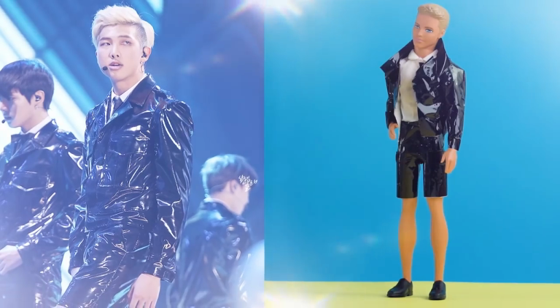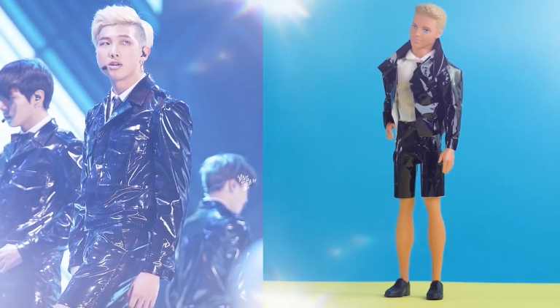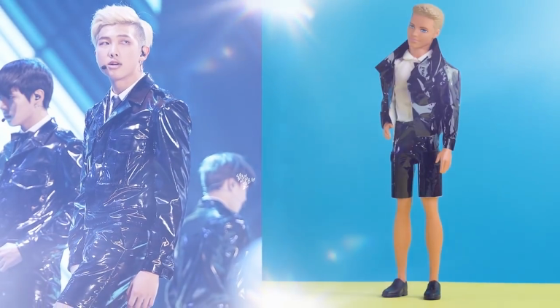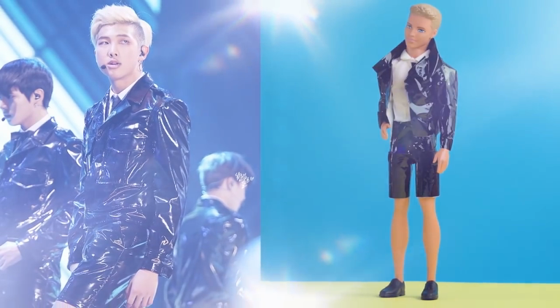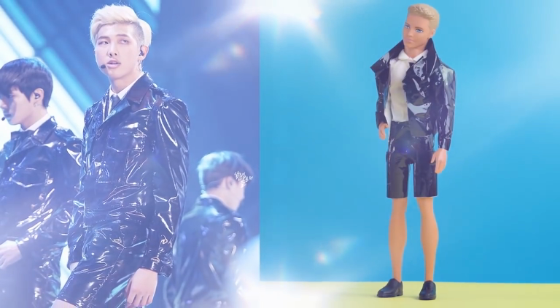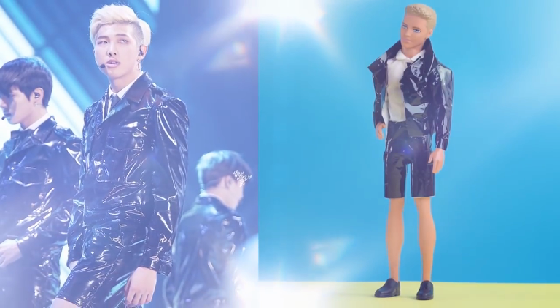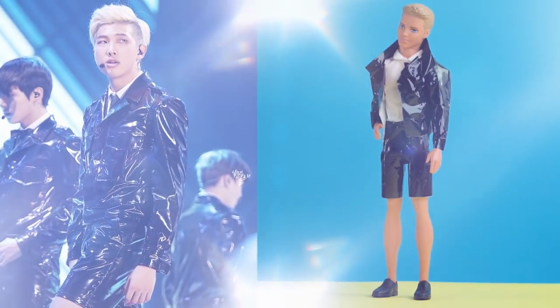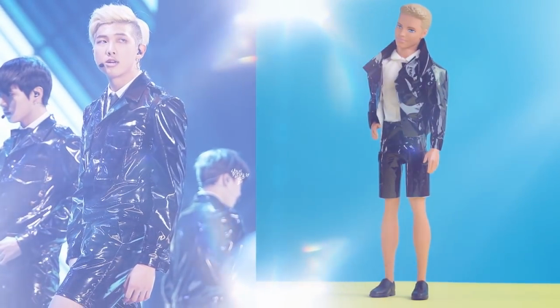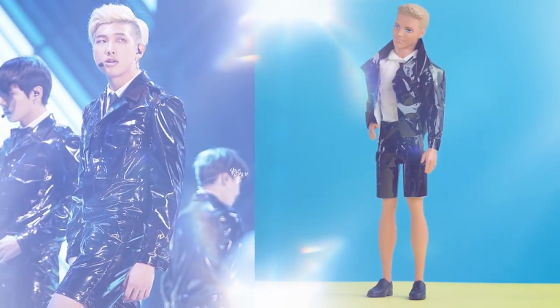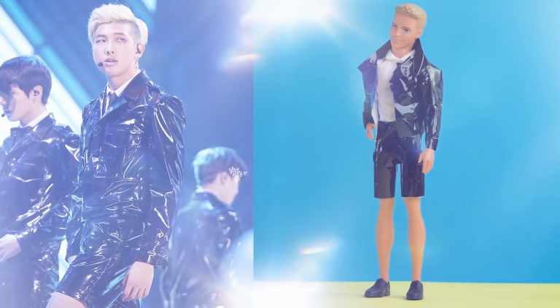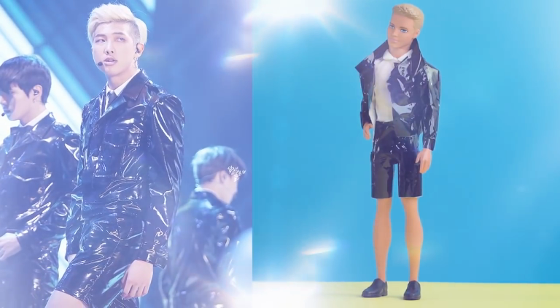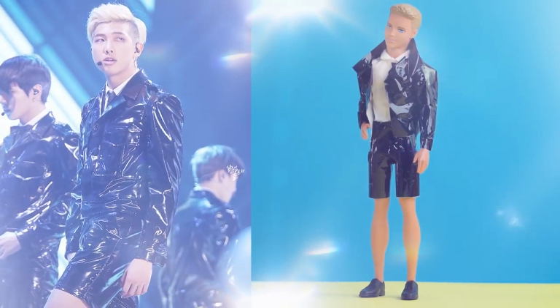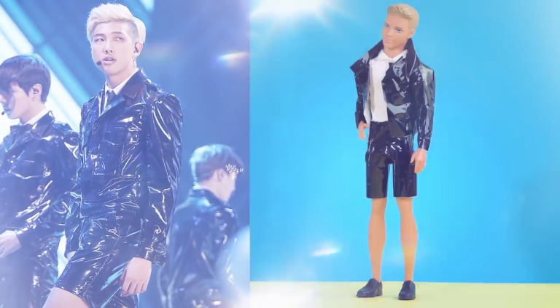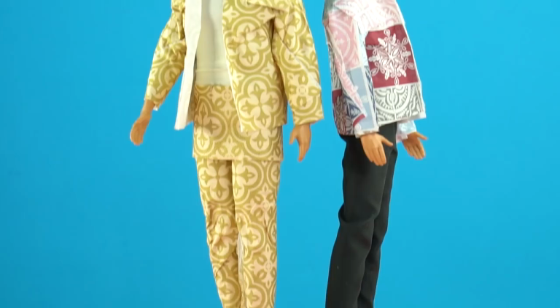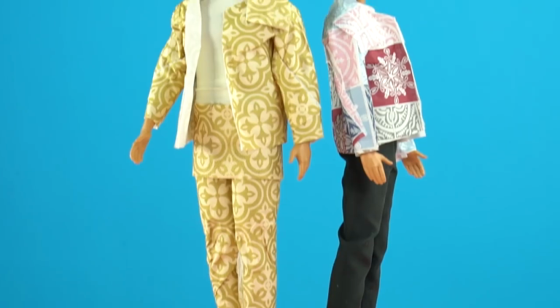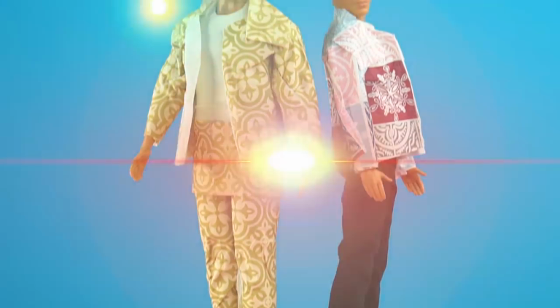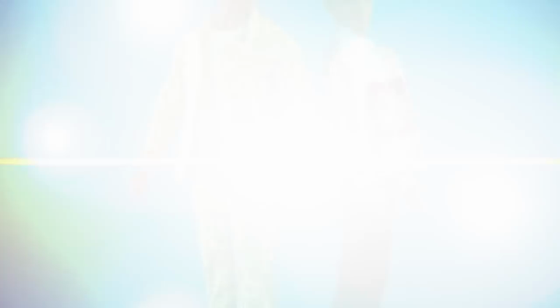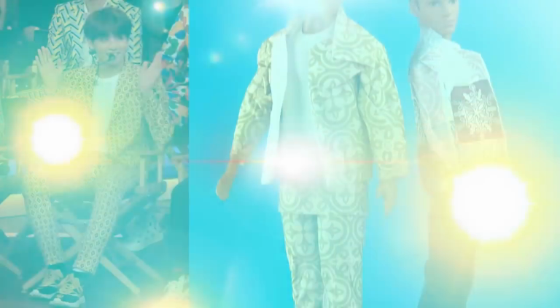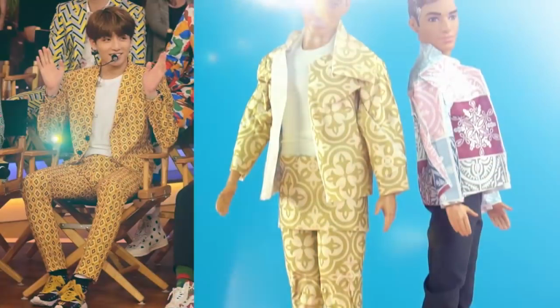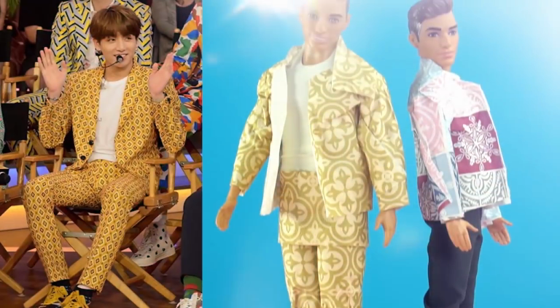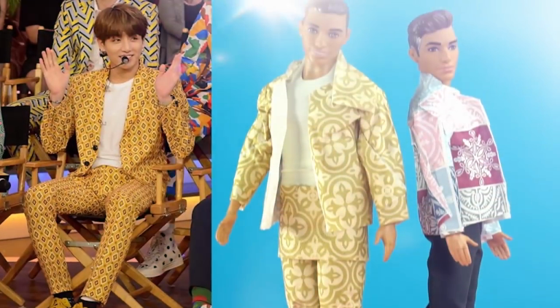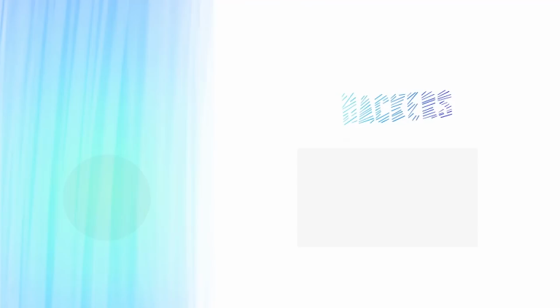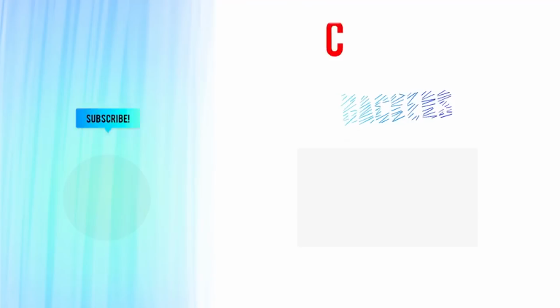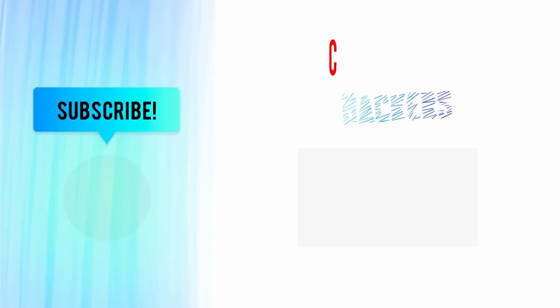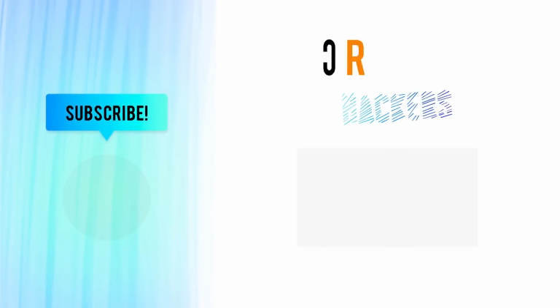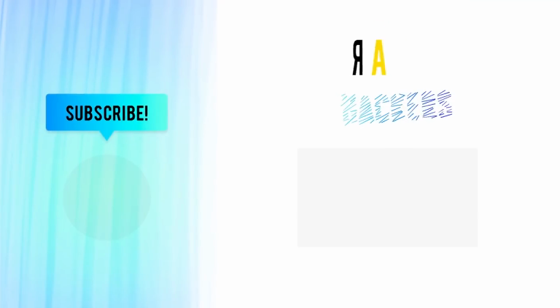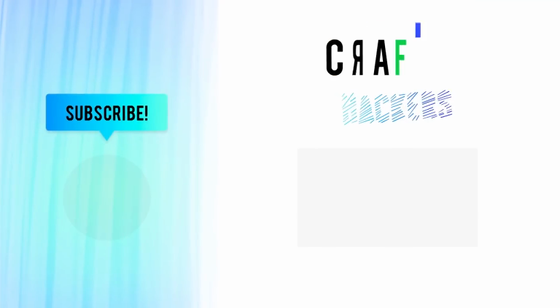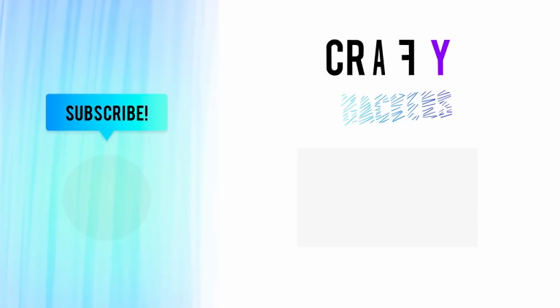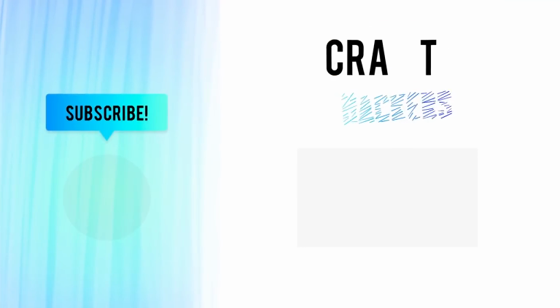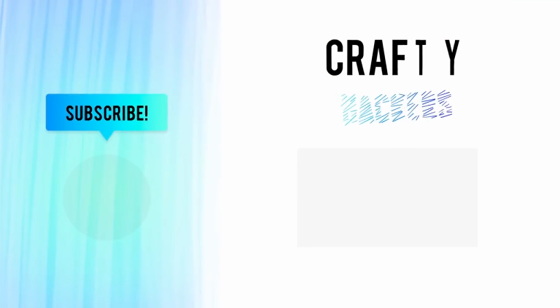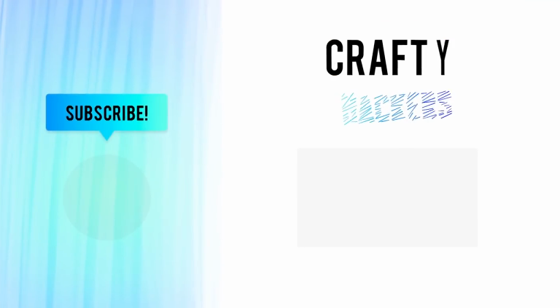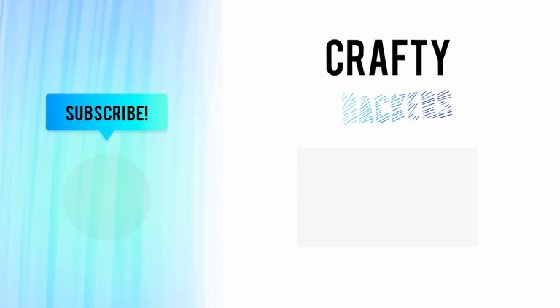Don't forget to subscribe to our channel for more crafty hacks and ideas. See you later!